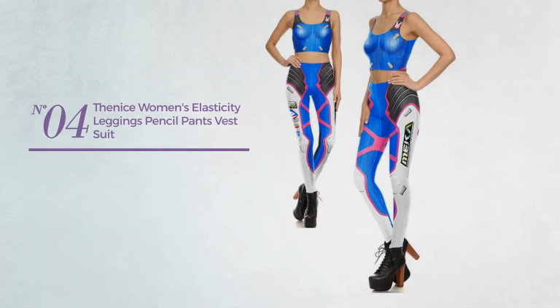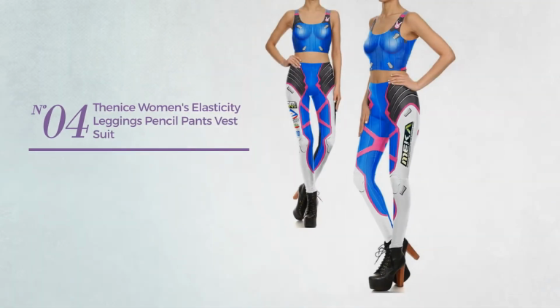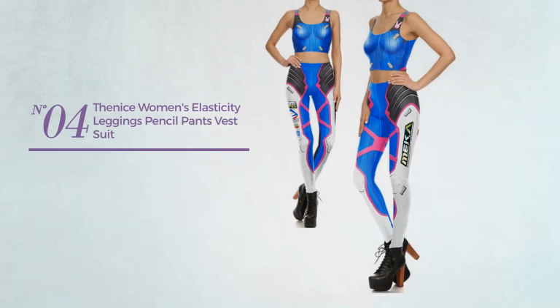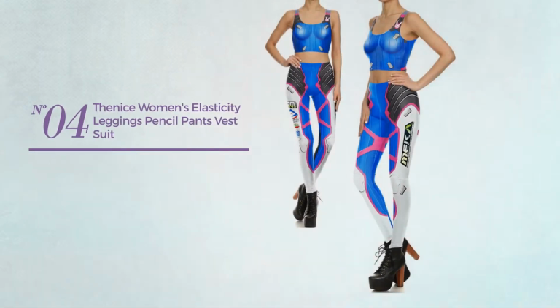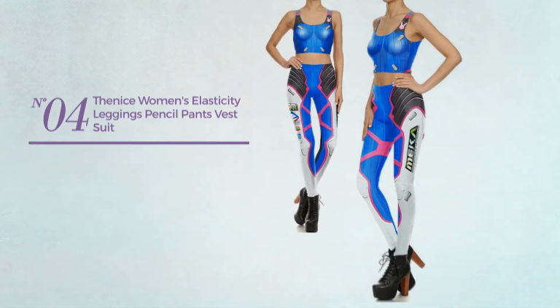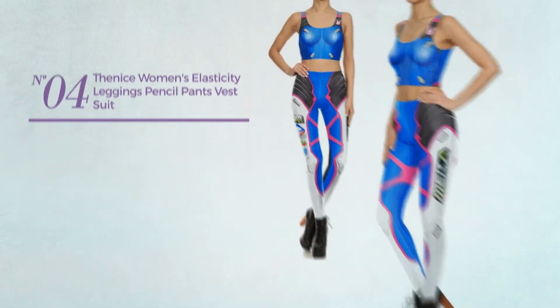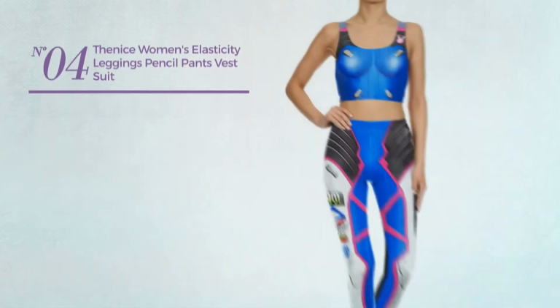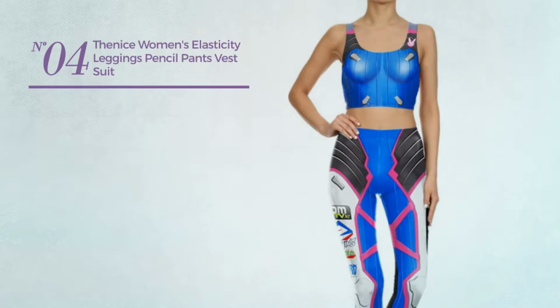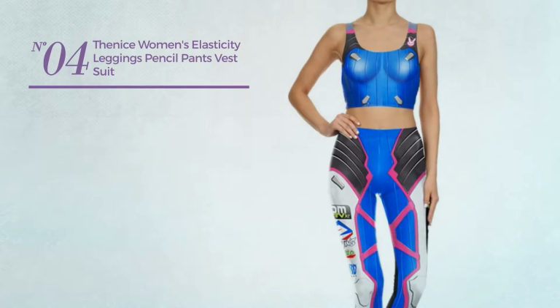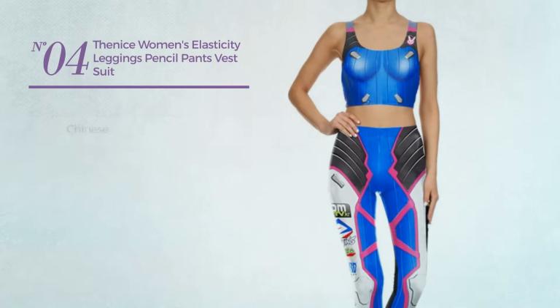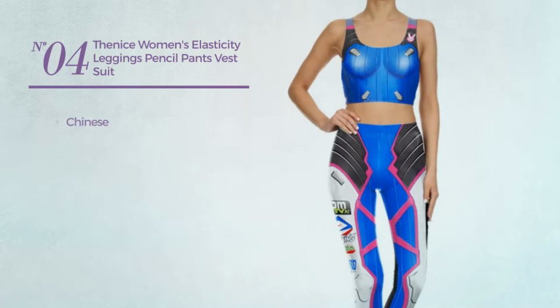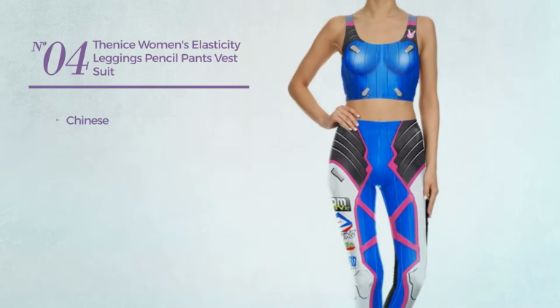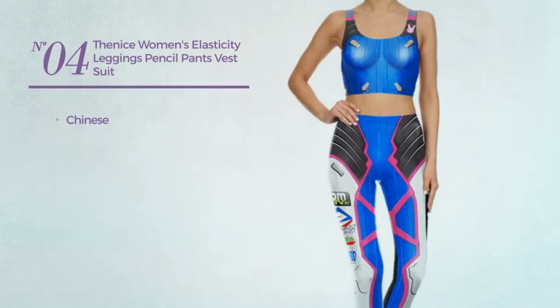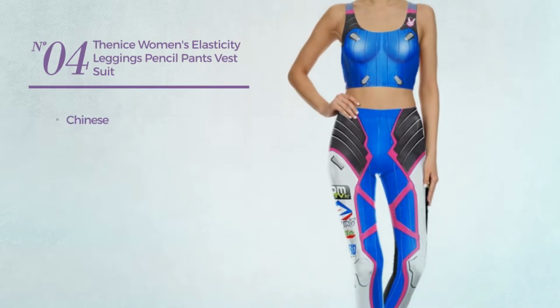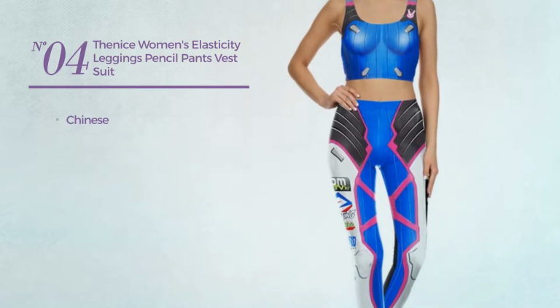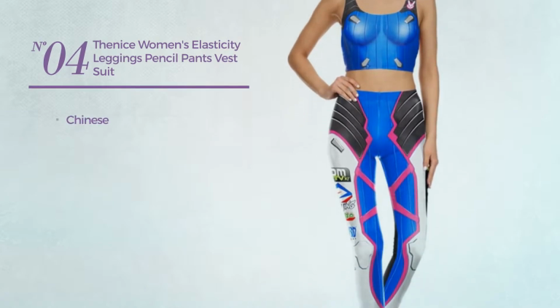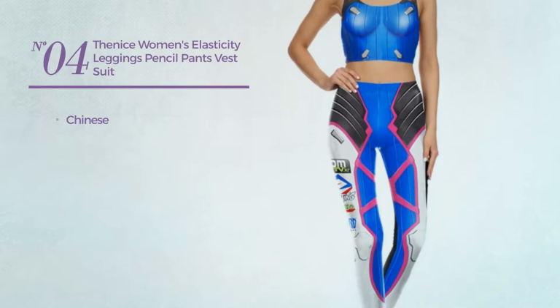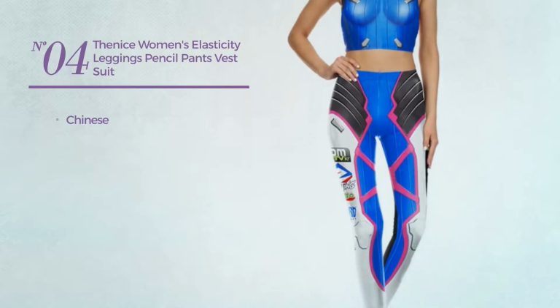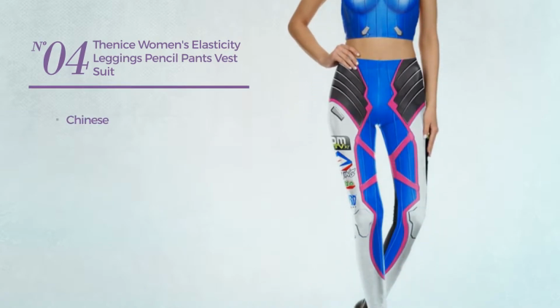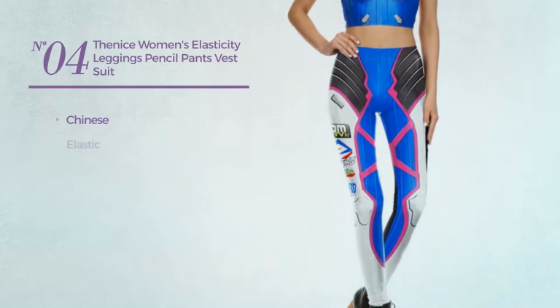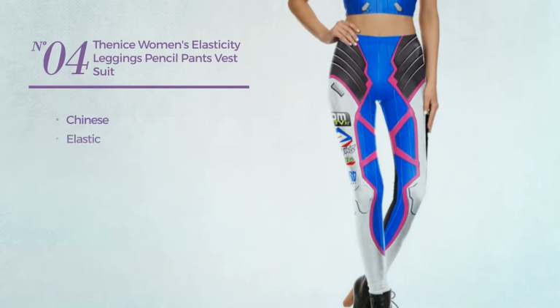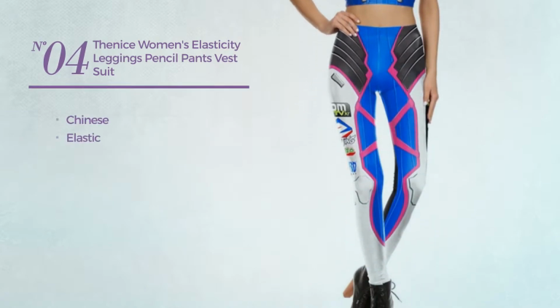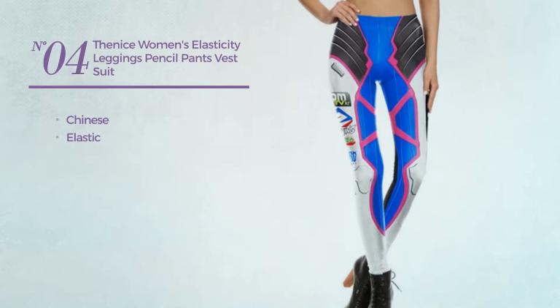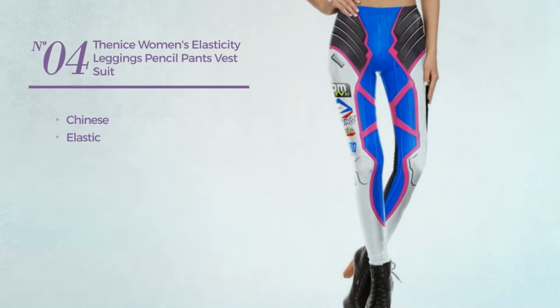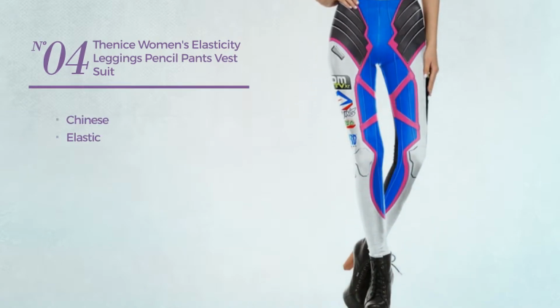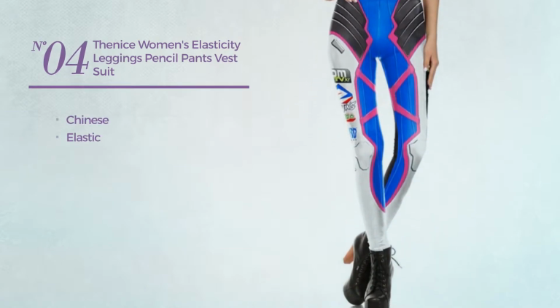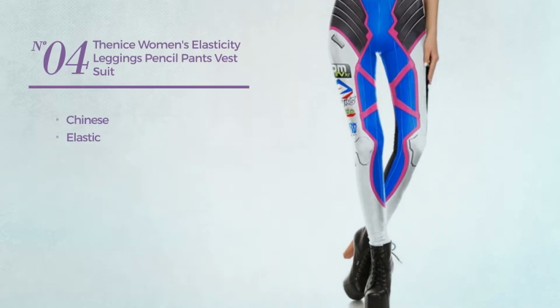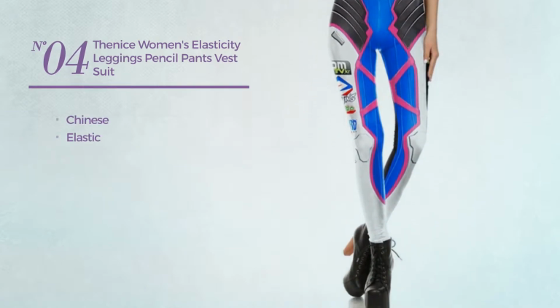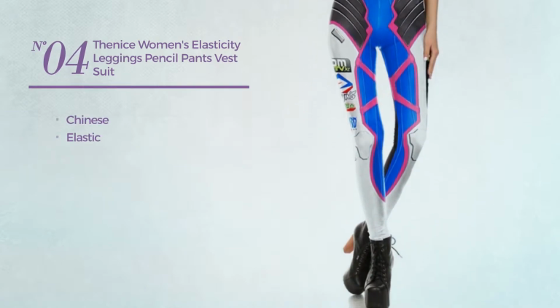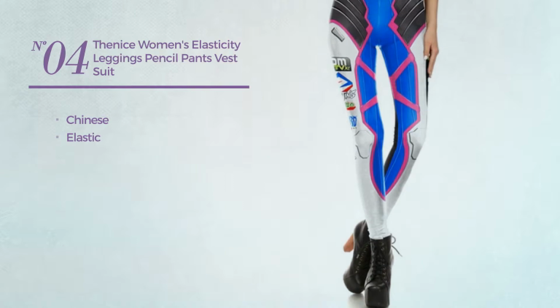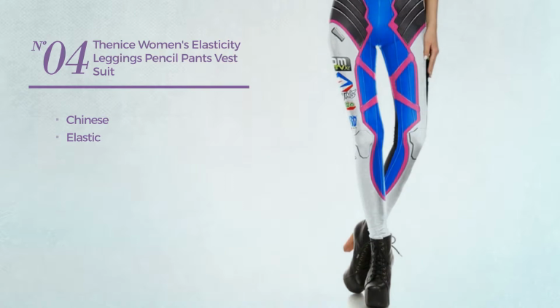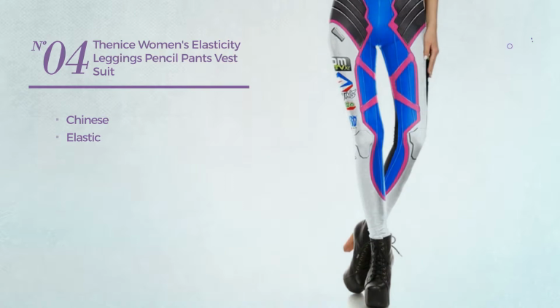Number 4. Featuring a Chinese, crafted from elastic material. Available in 2 colors.